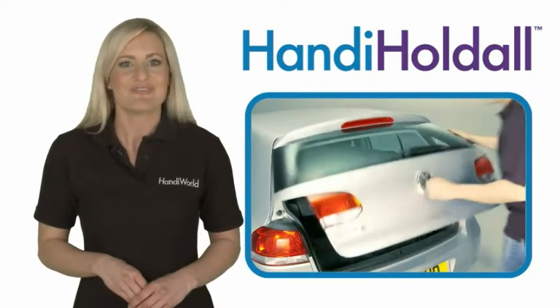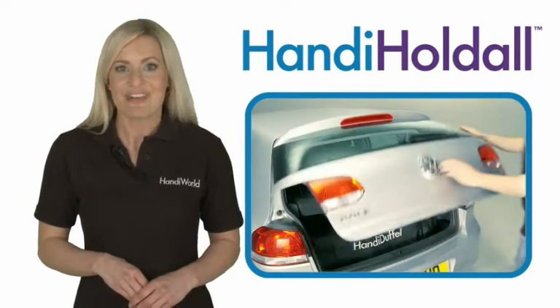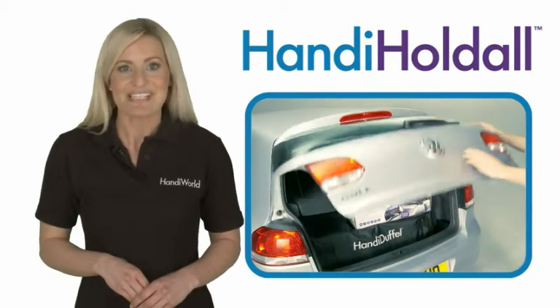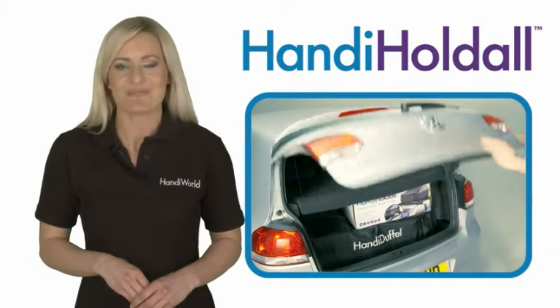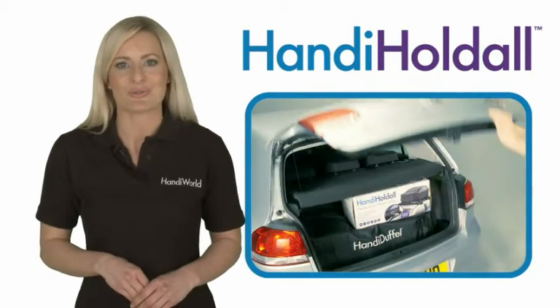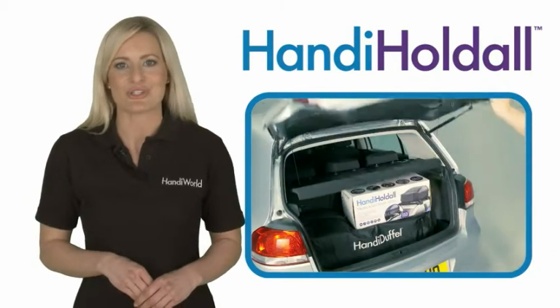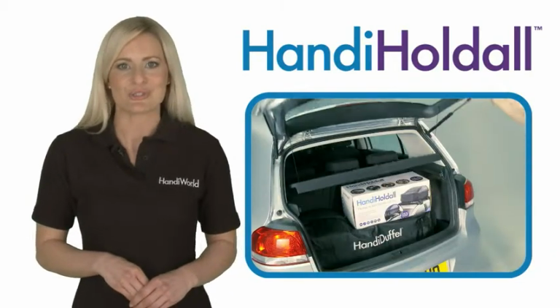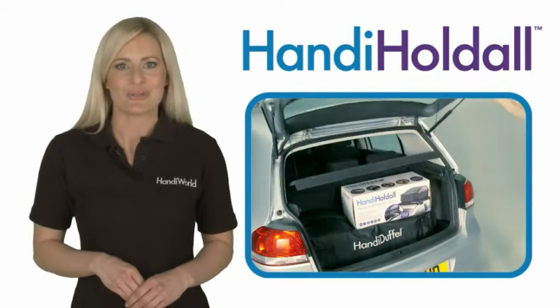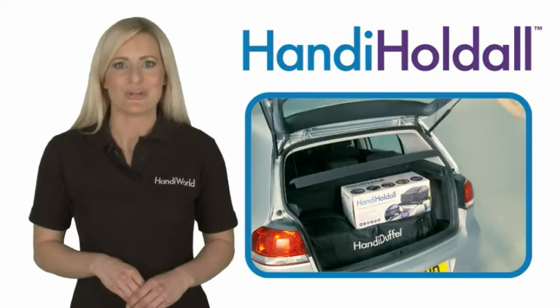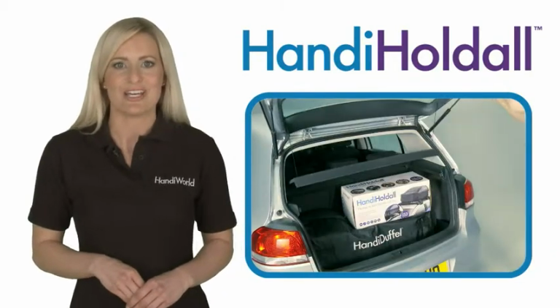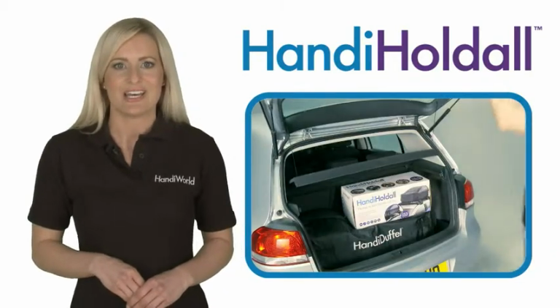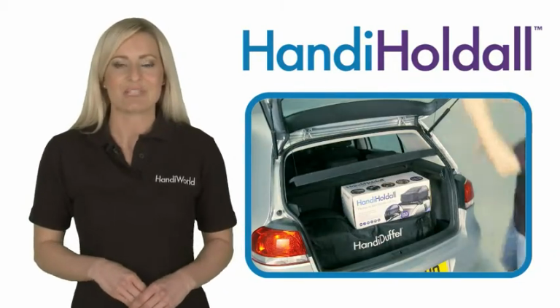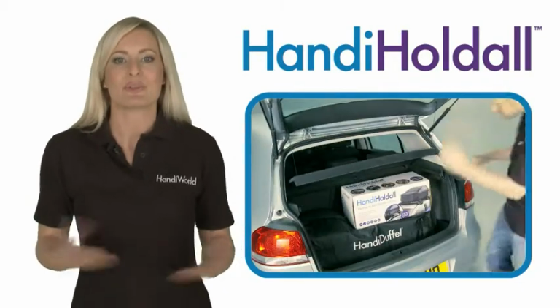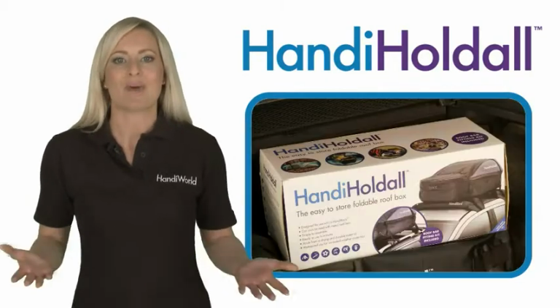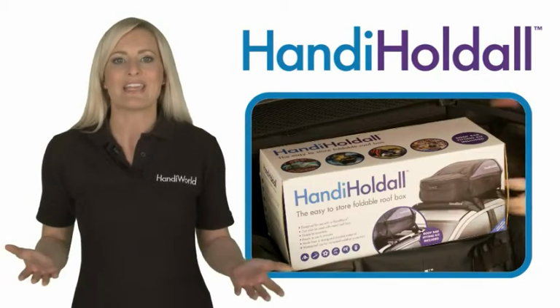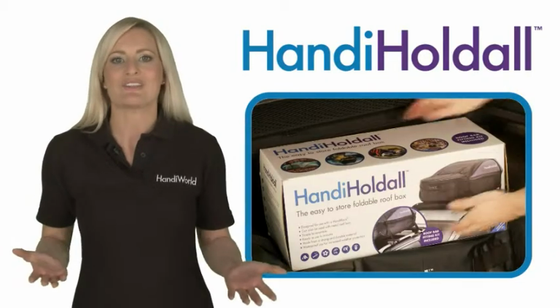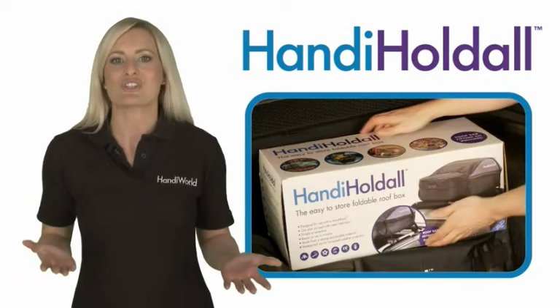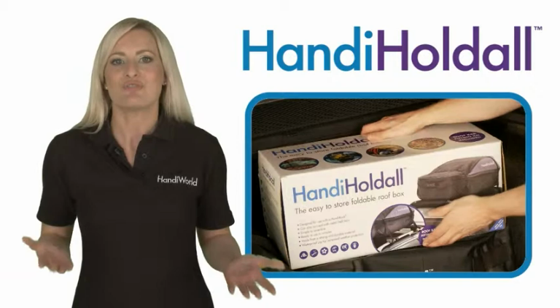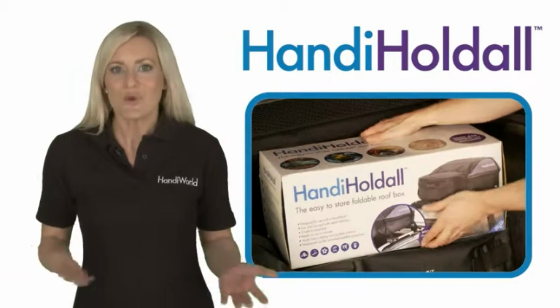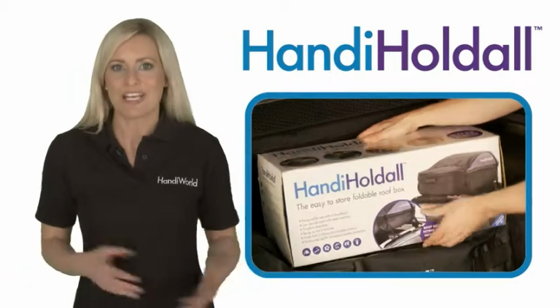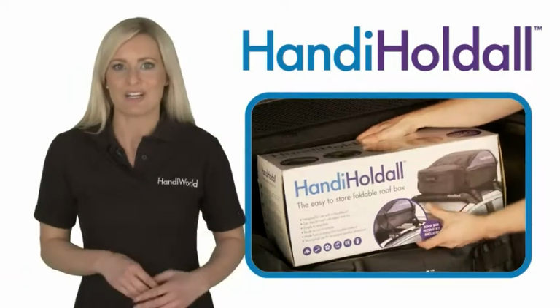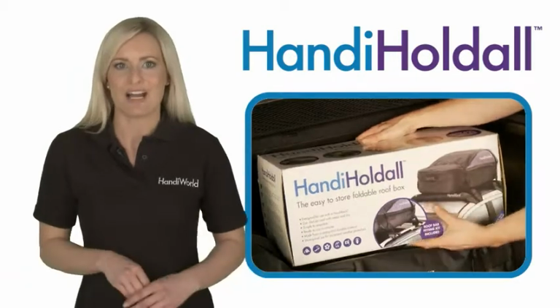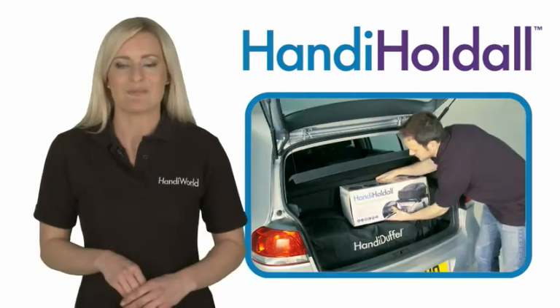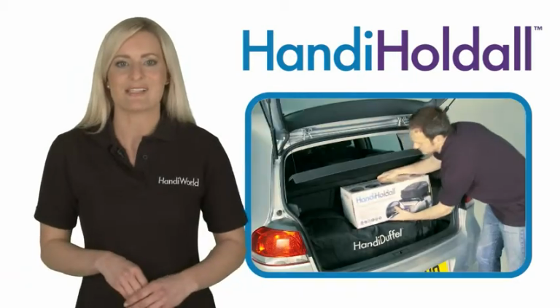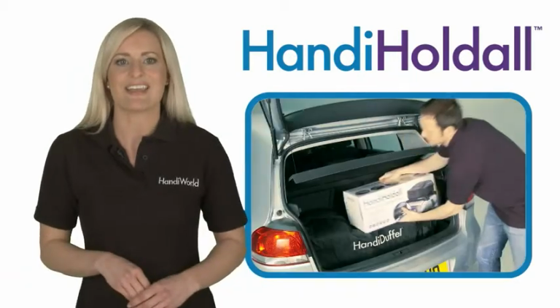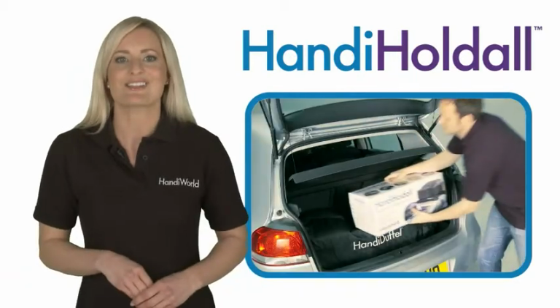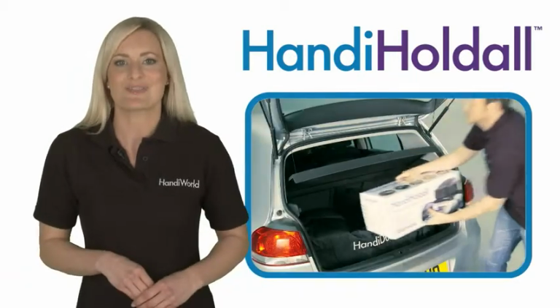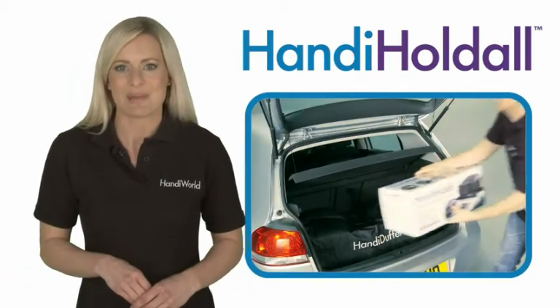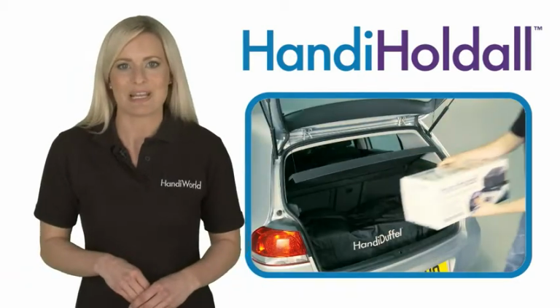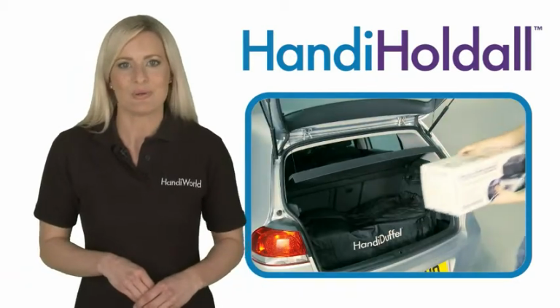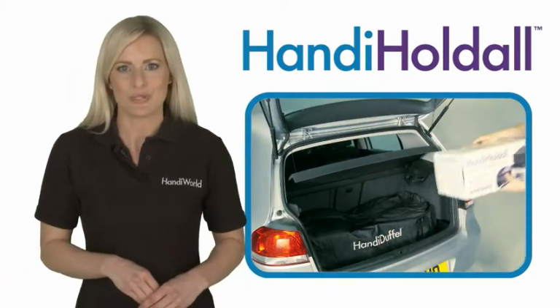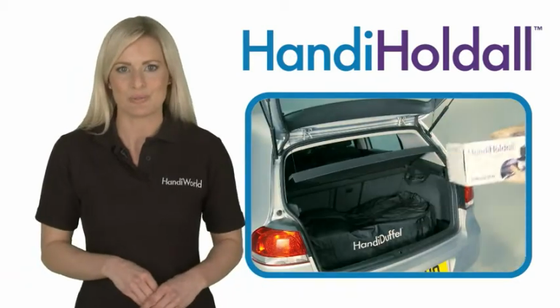What's more, it's very simple to store, and with a weight of just 4kg, extremely portable.